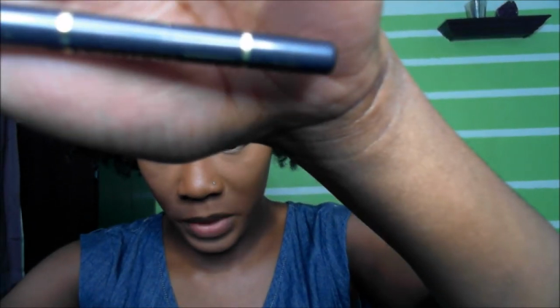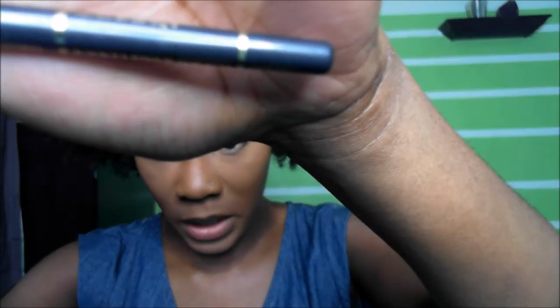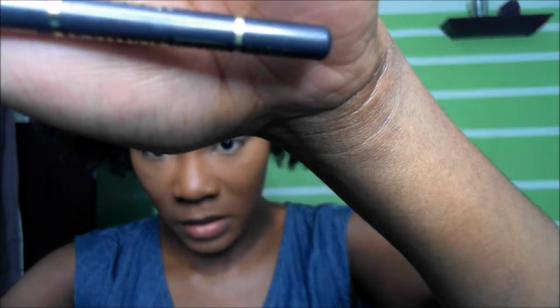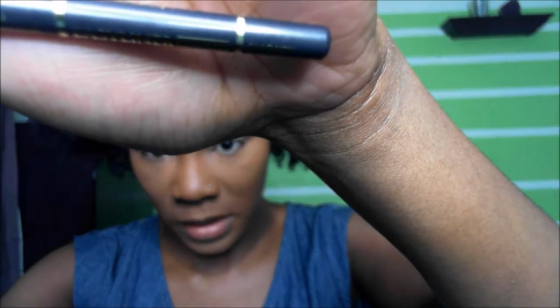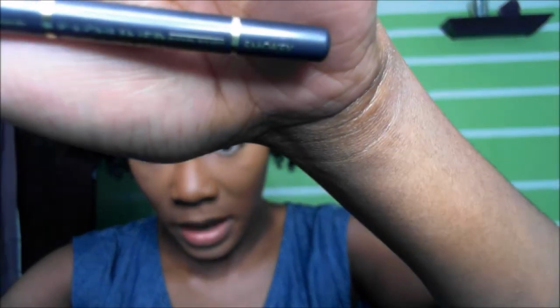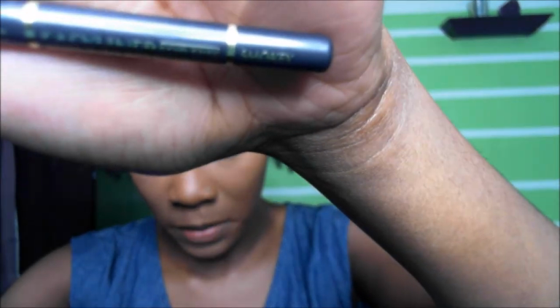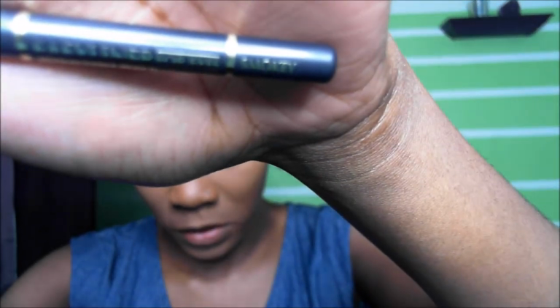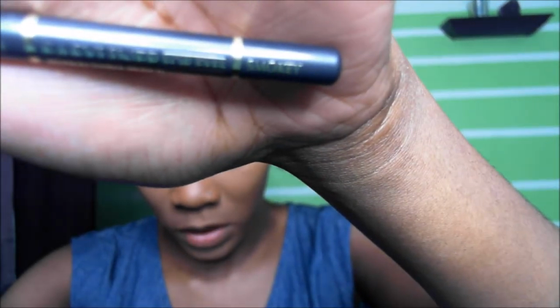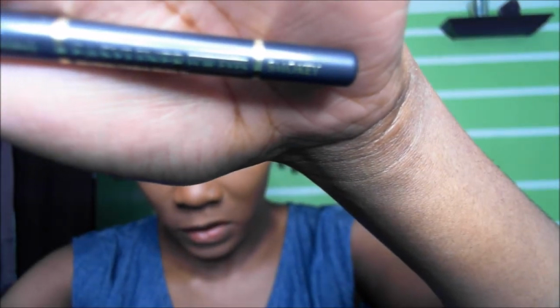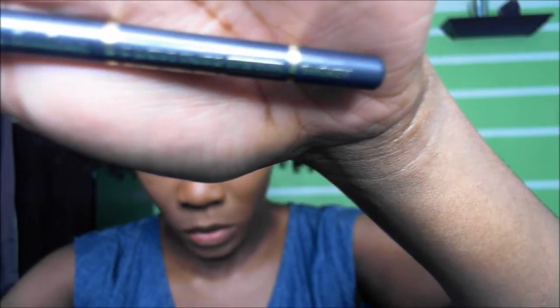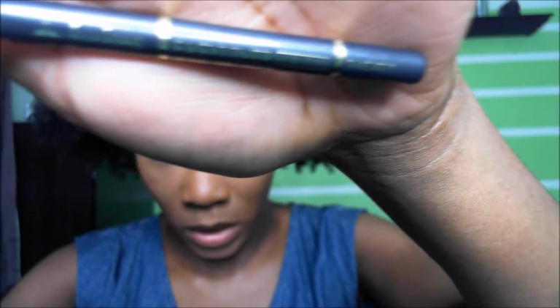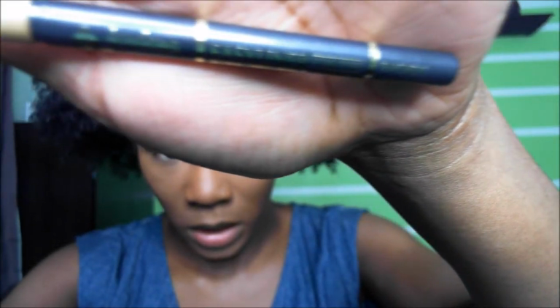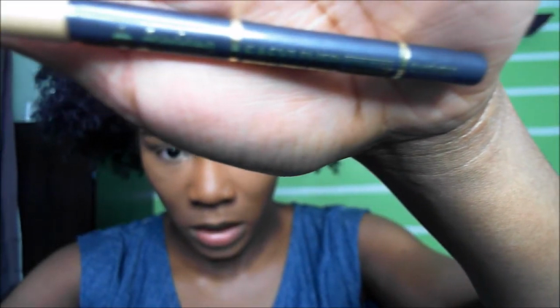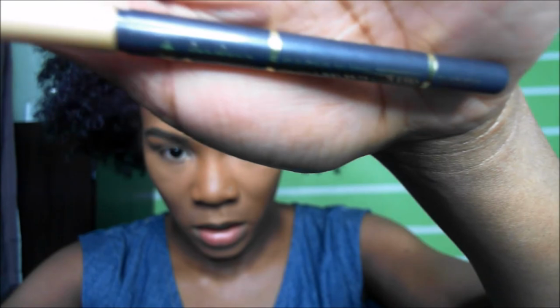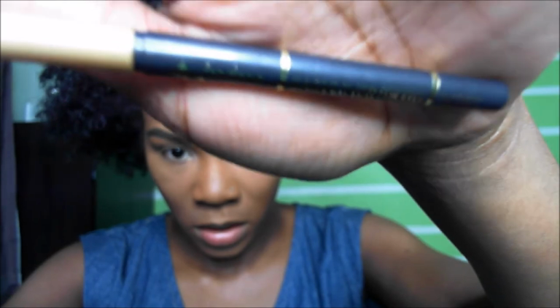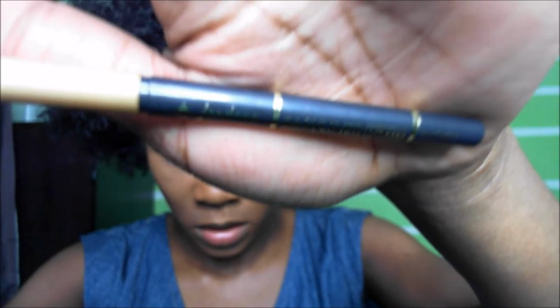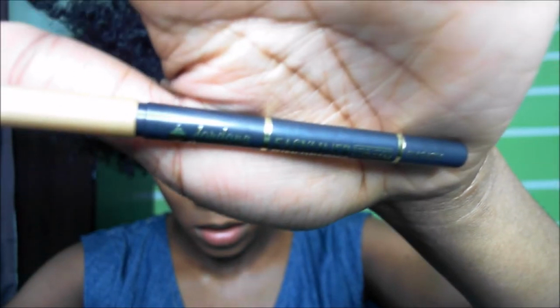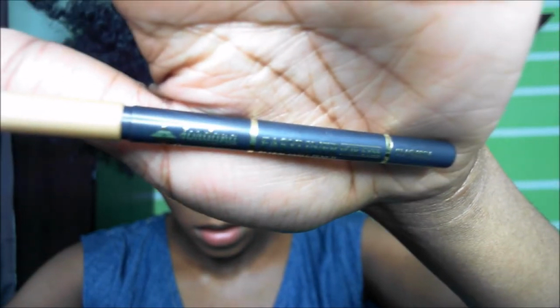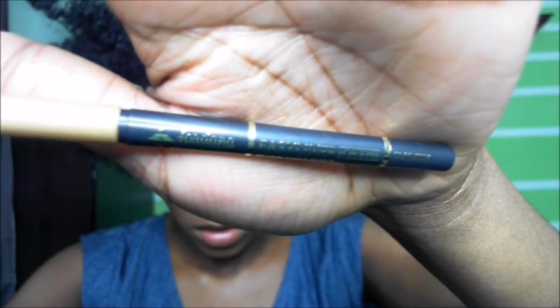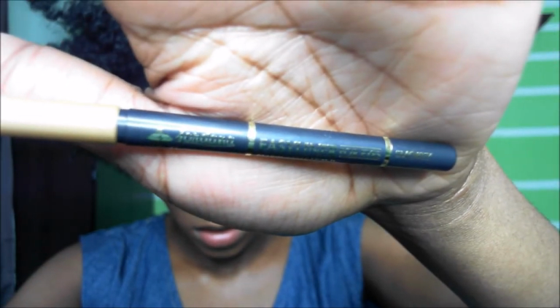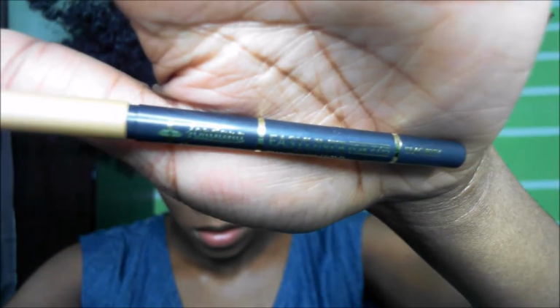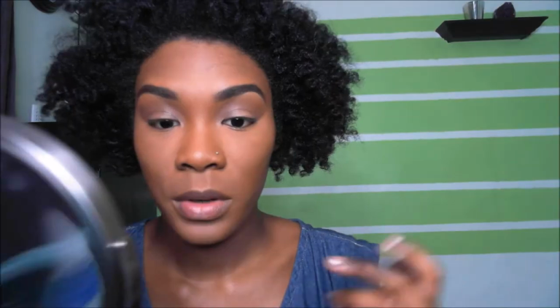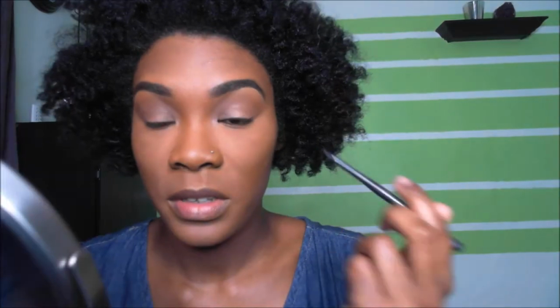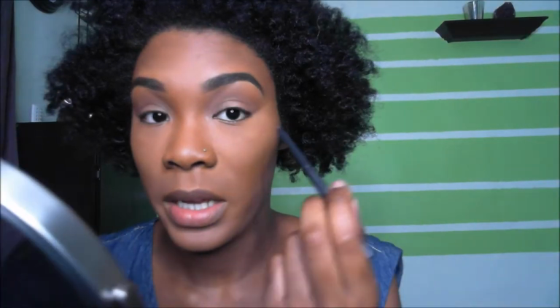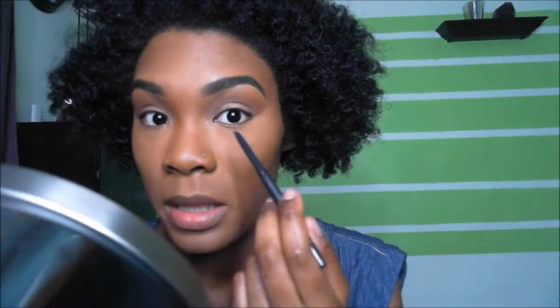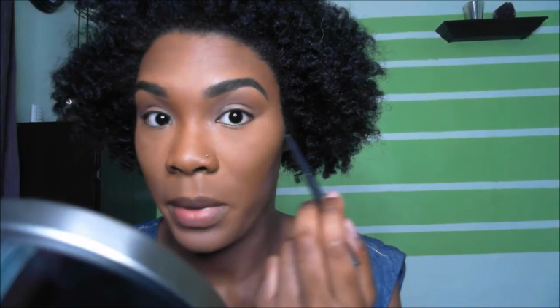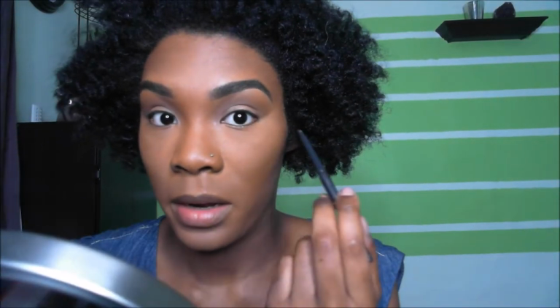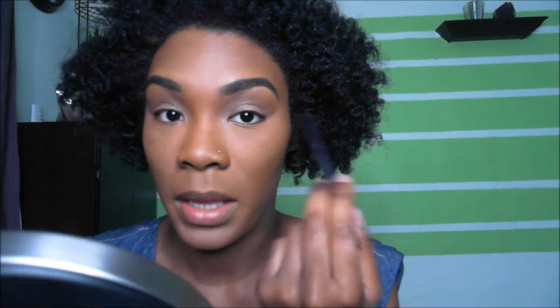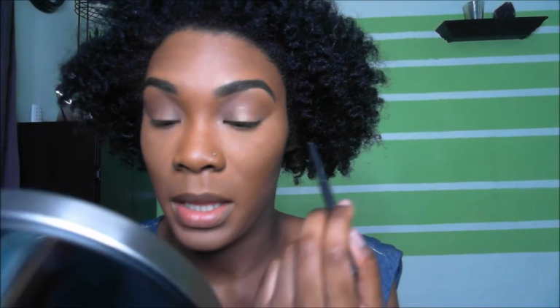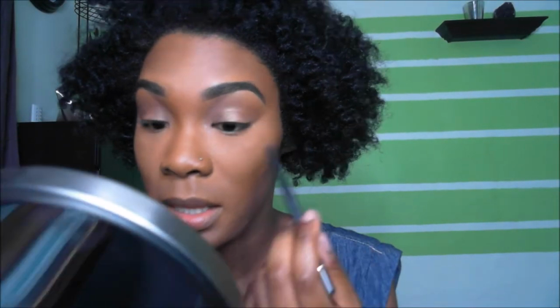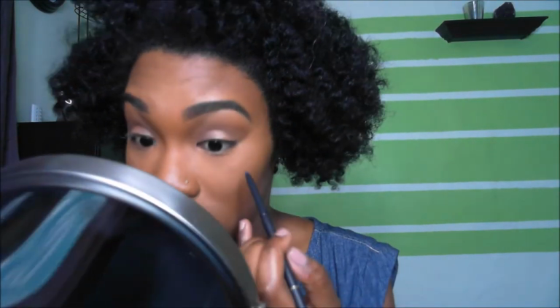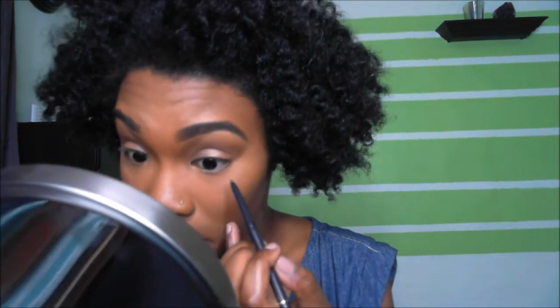This is a retractable eye pencil in Smoky. I'm going to line the bottom and then the top.